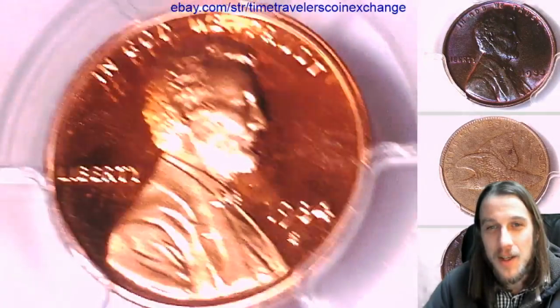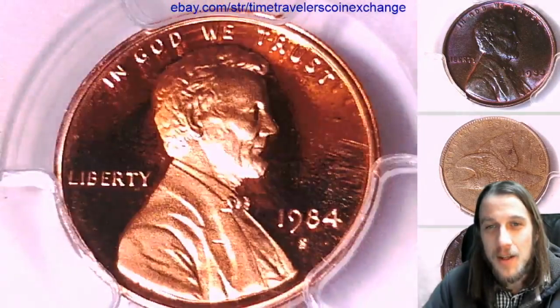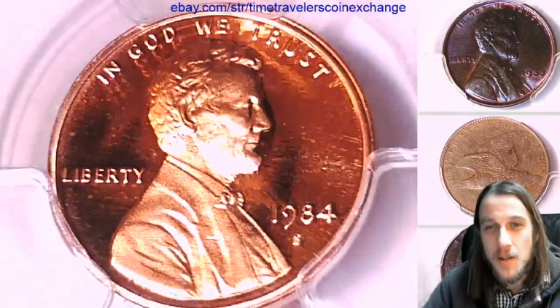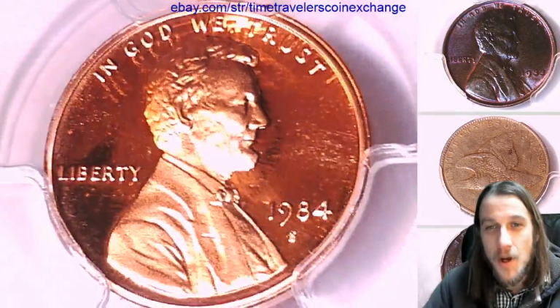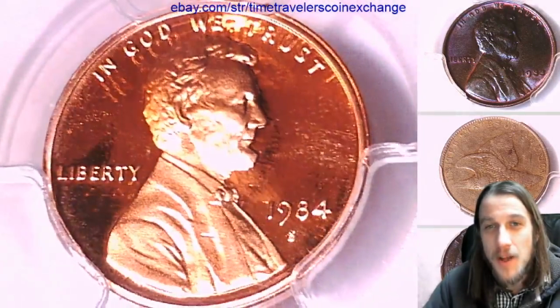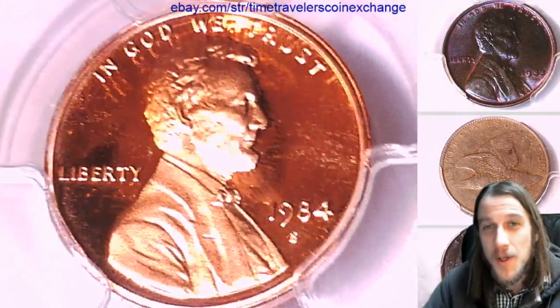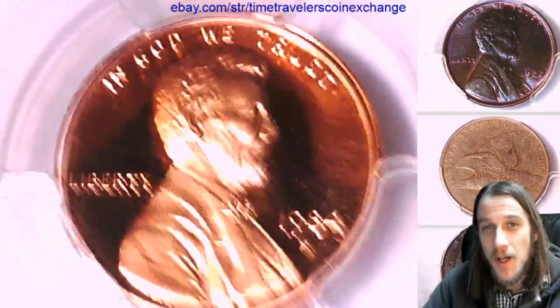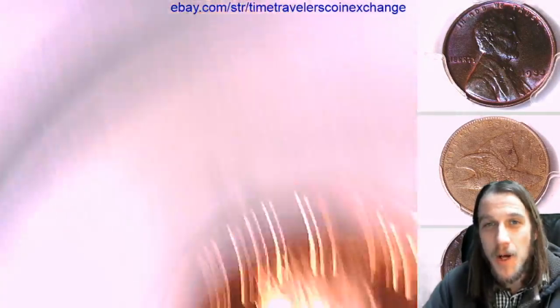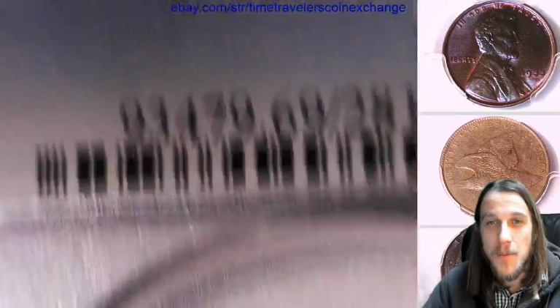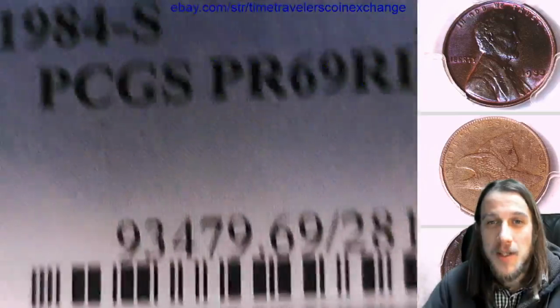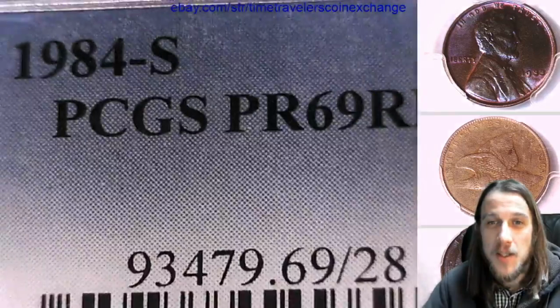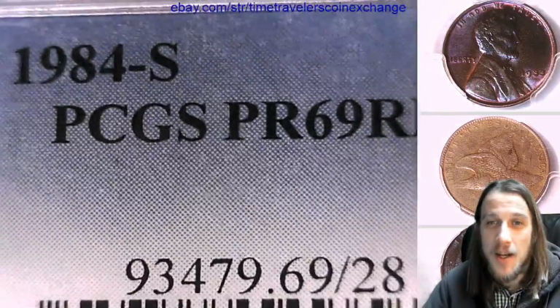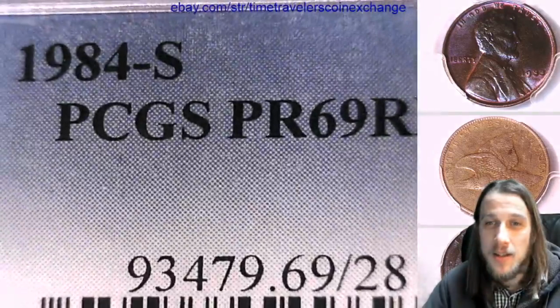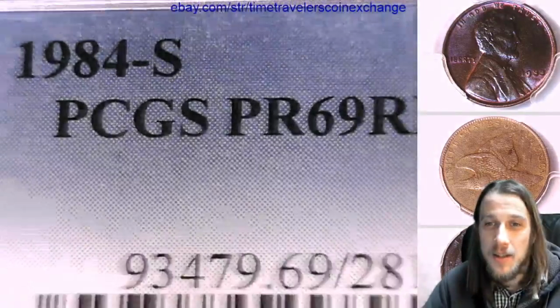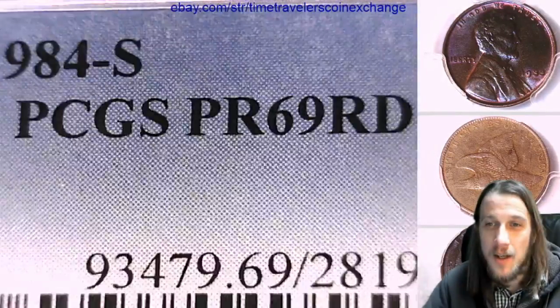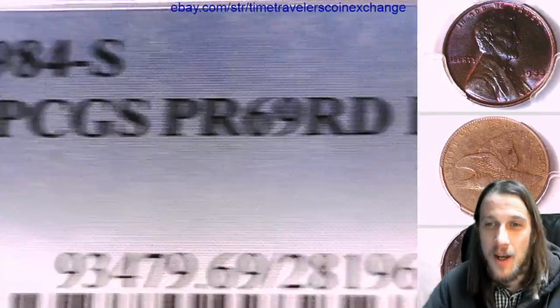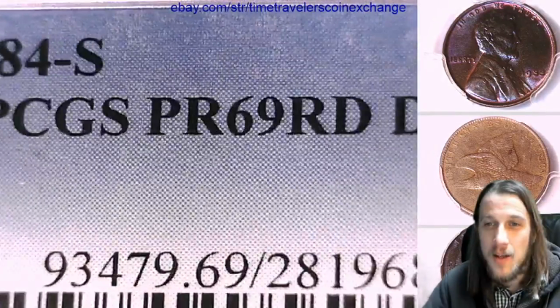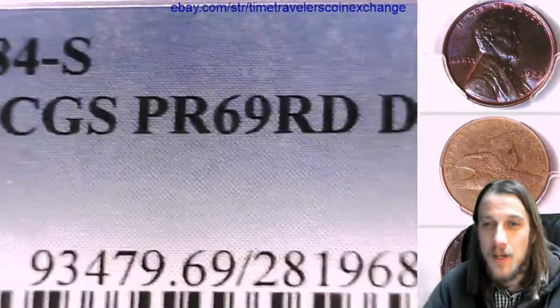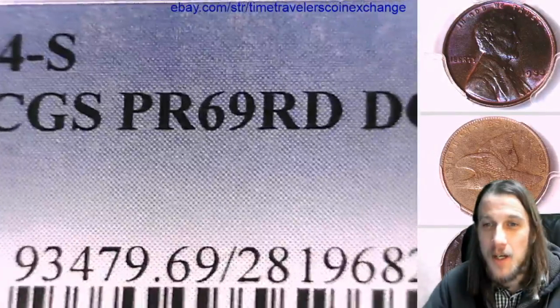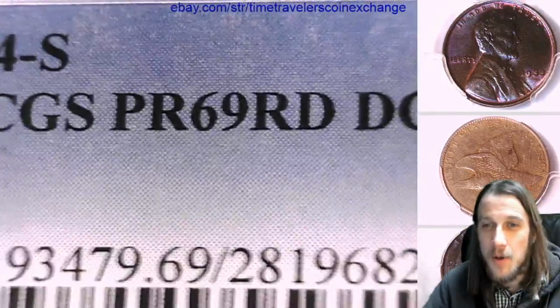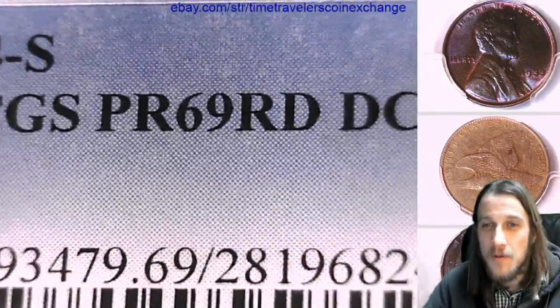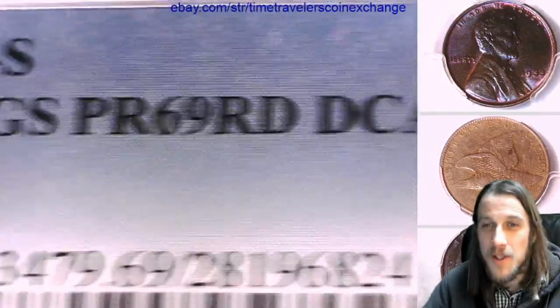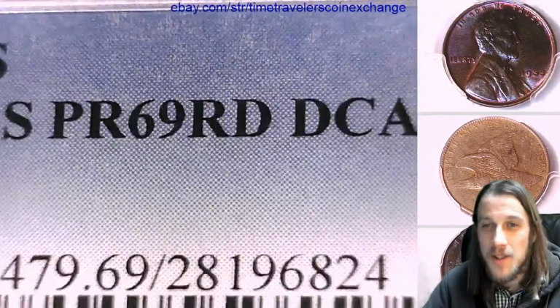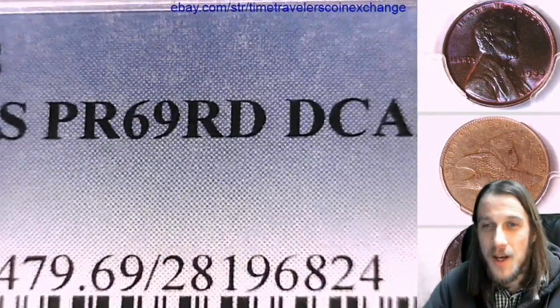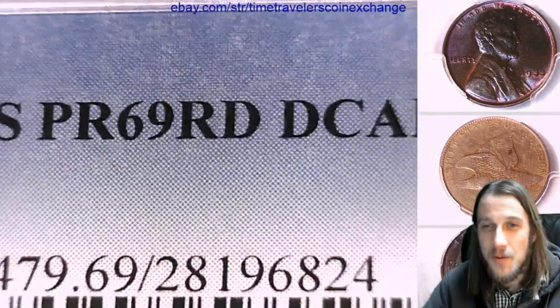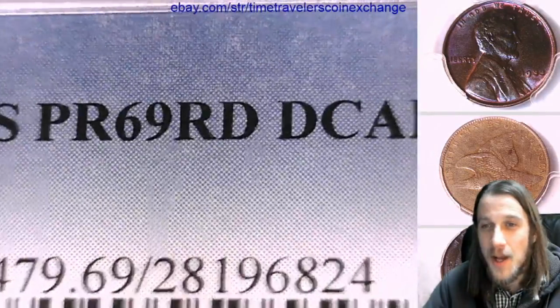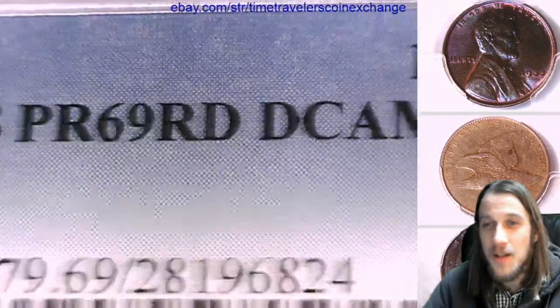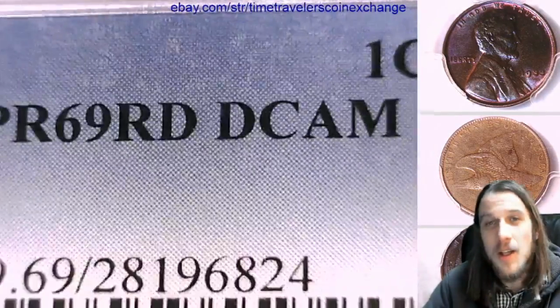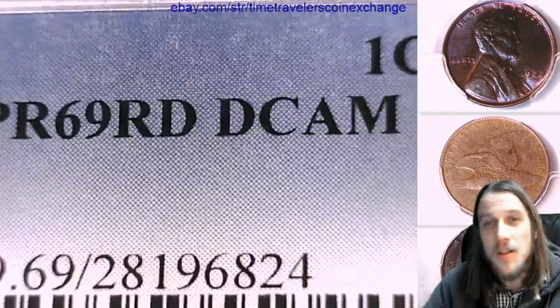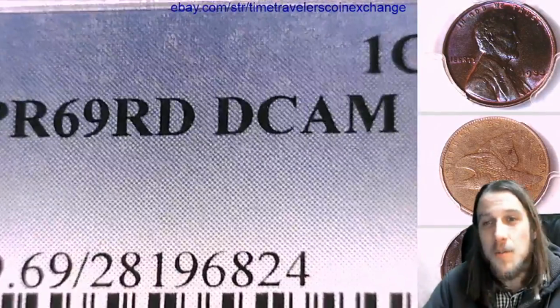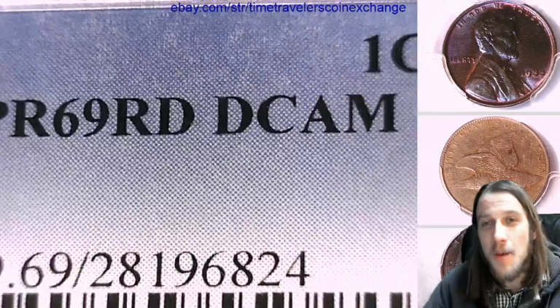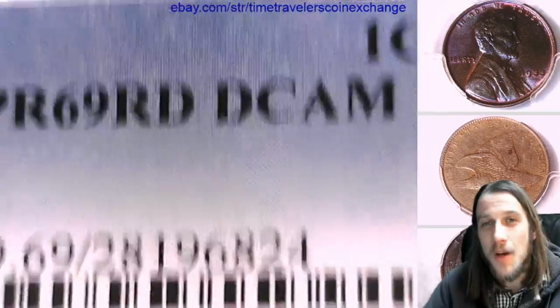This one has been graded by PCGS and they graded it Proof 69 Red Deep Cameo.